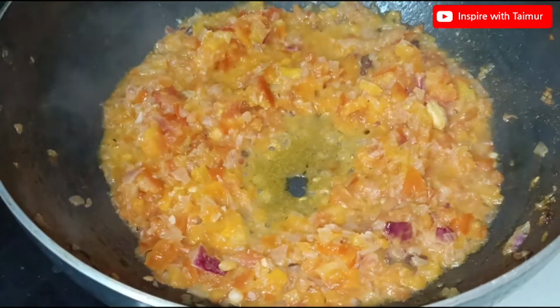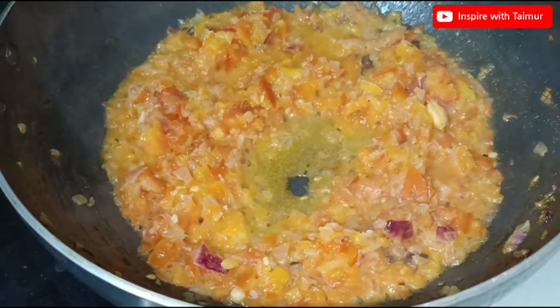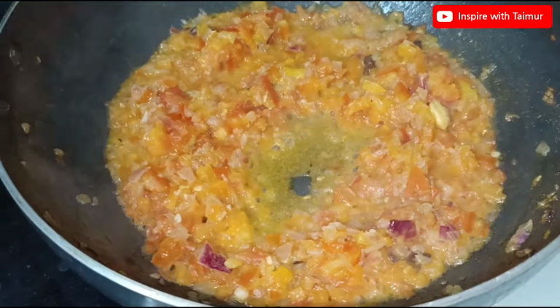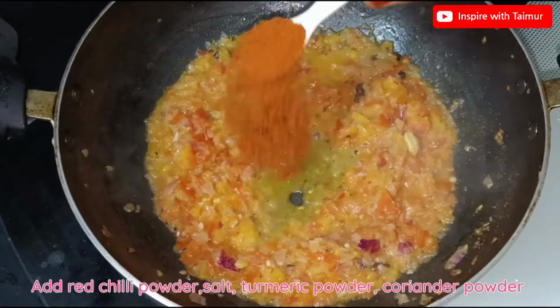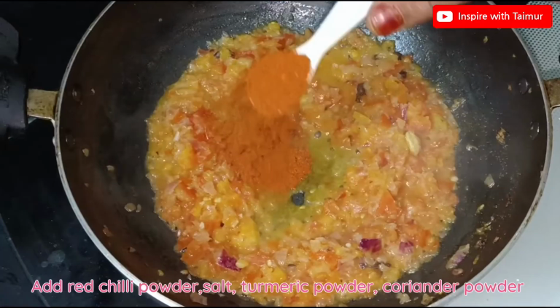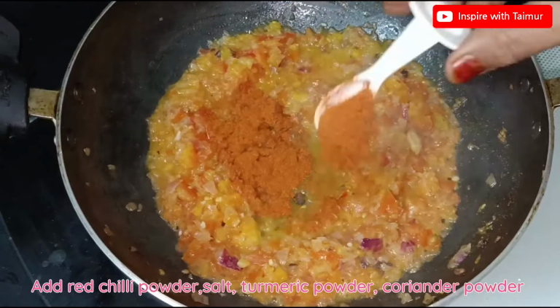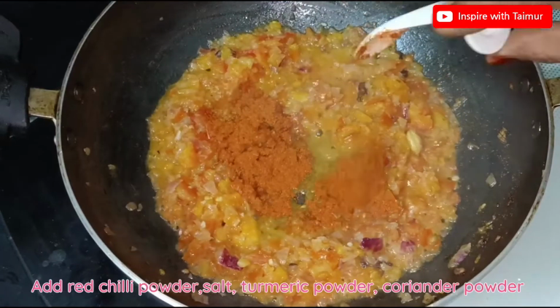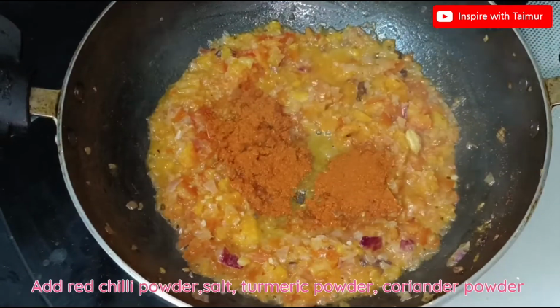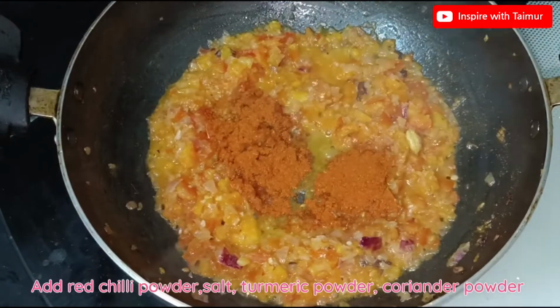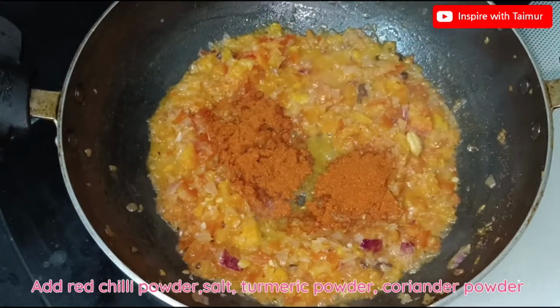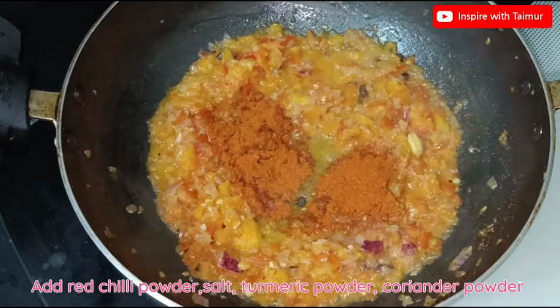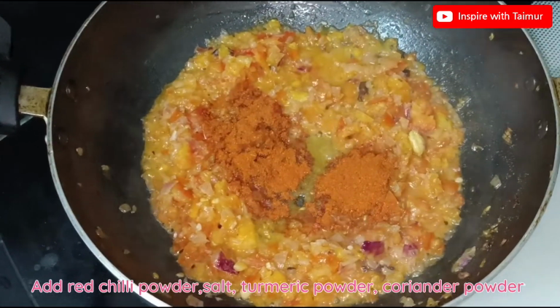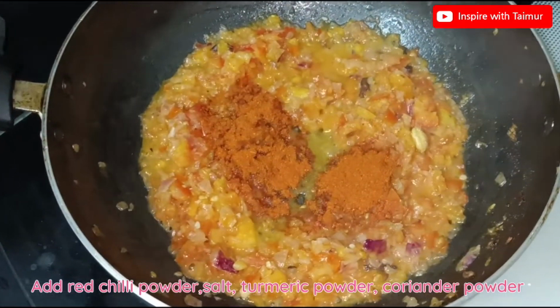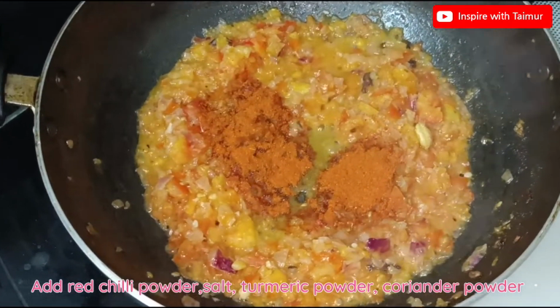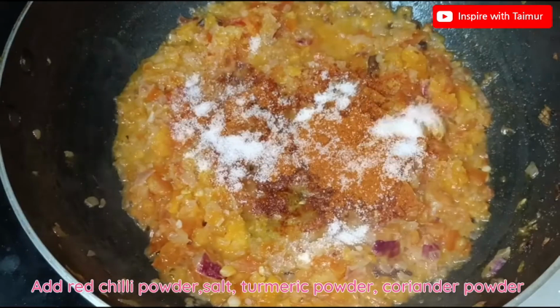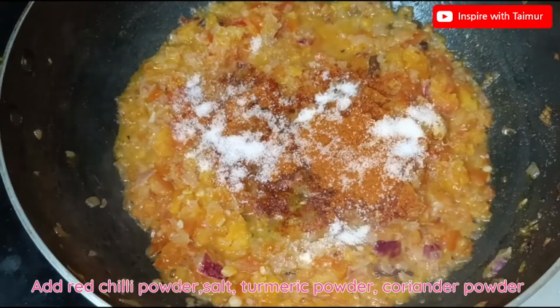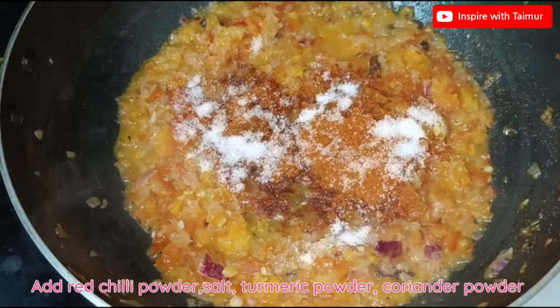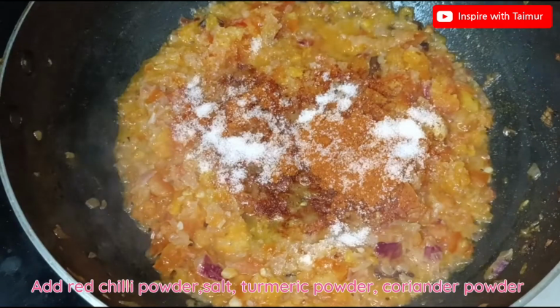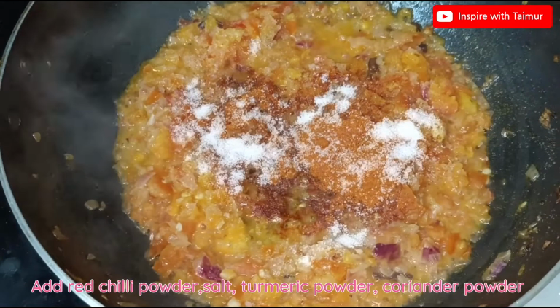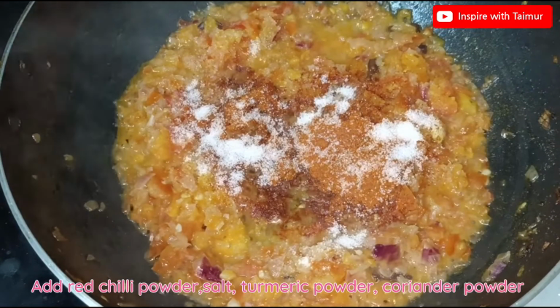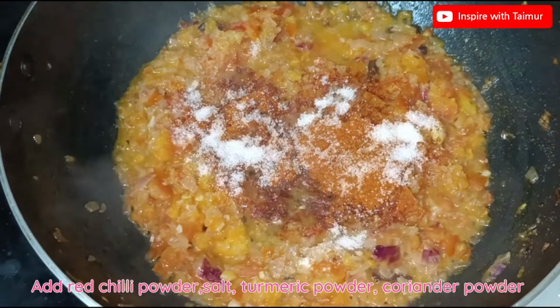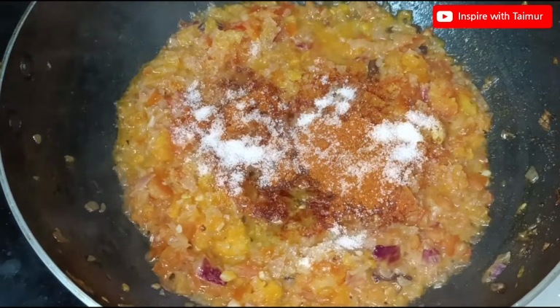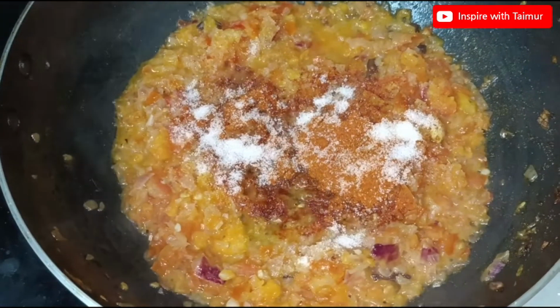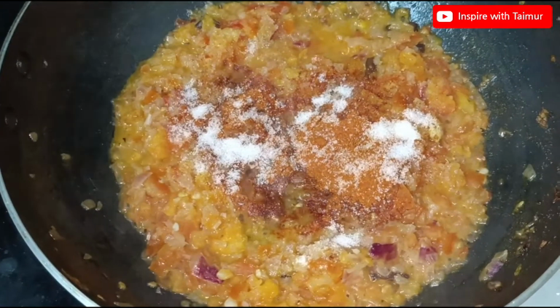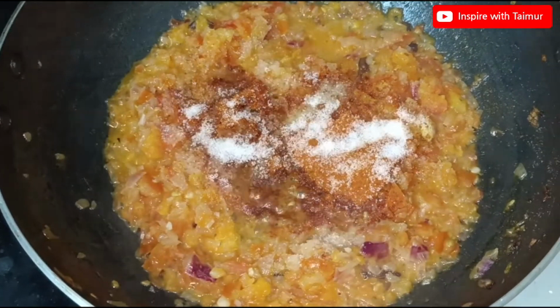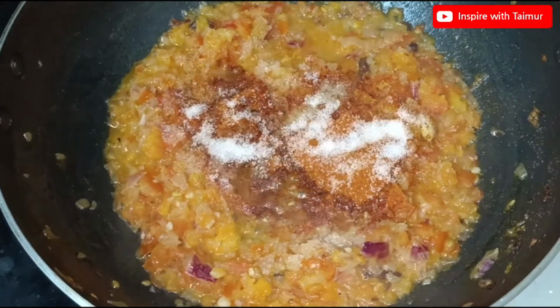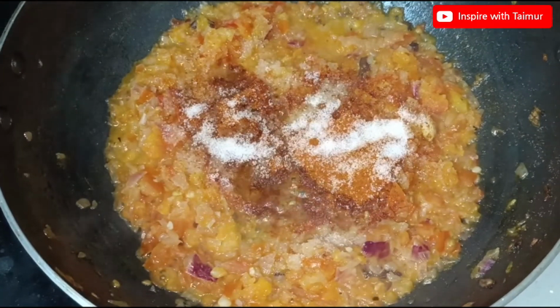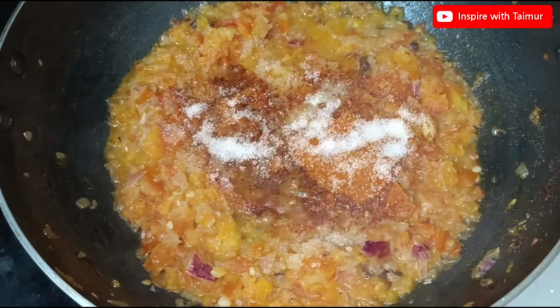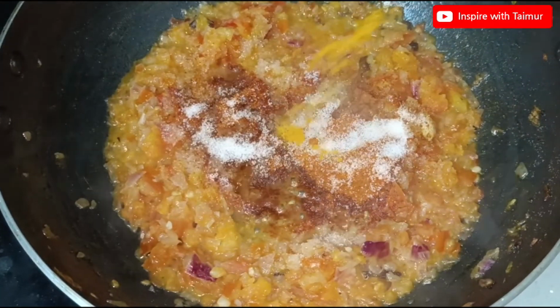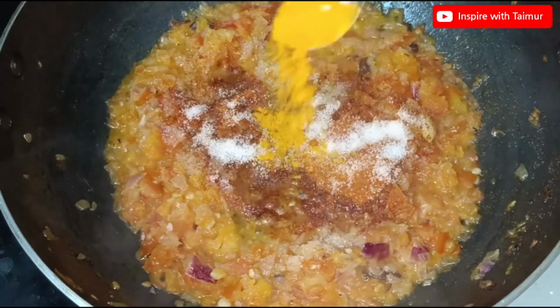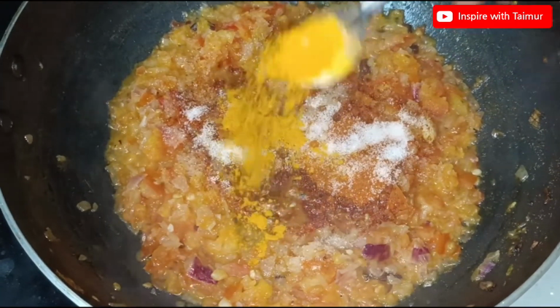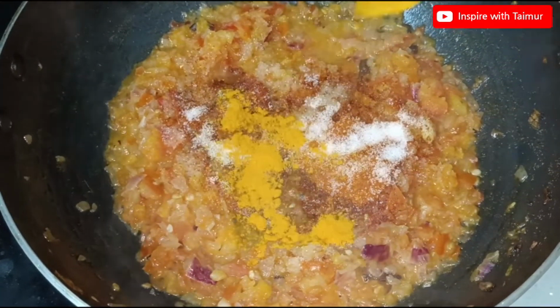Add red chili powder, salt, turmeric powder, and coriander powder.